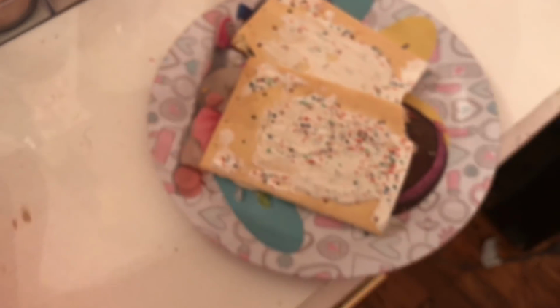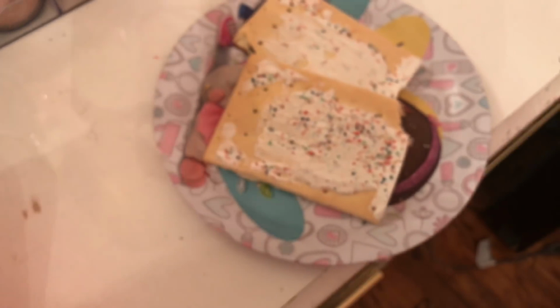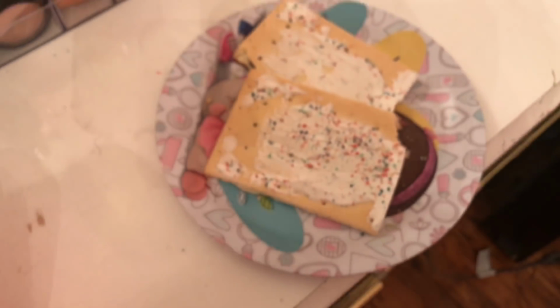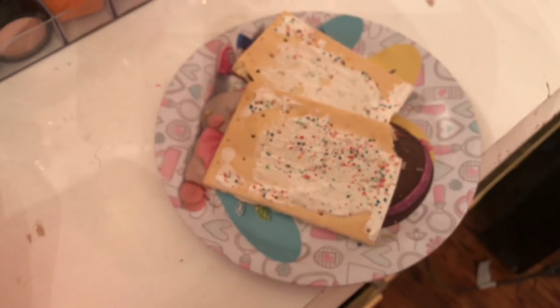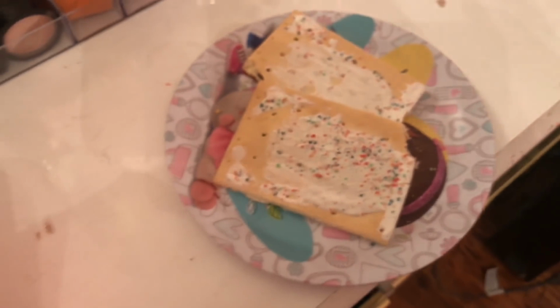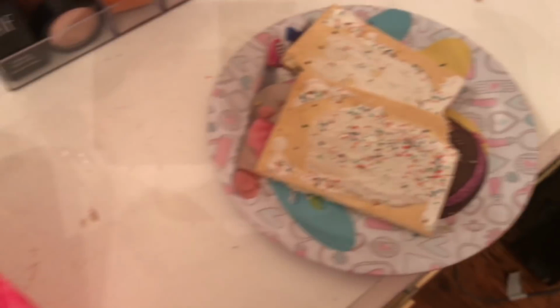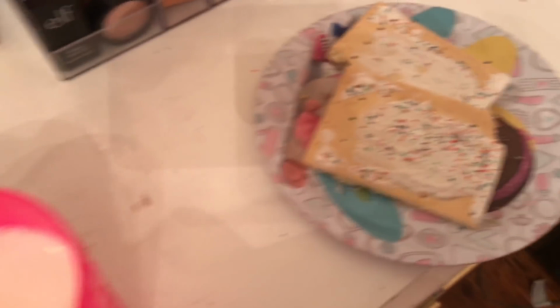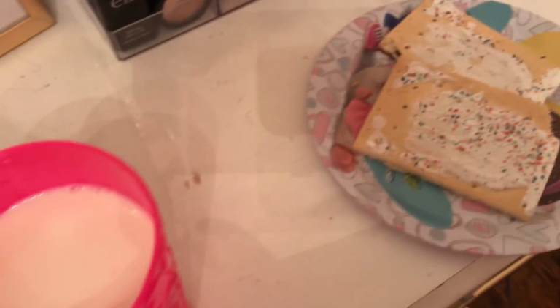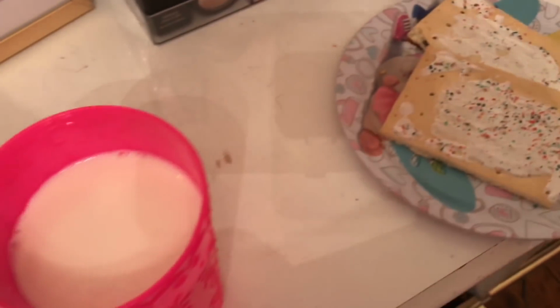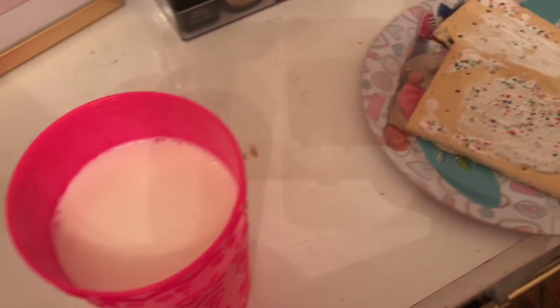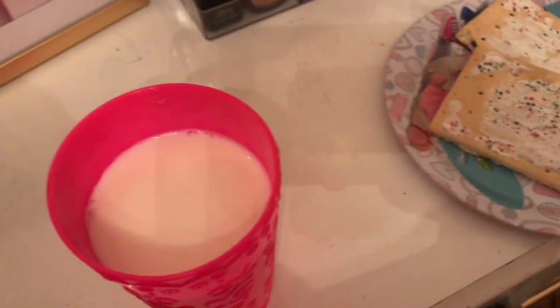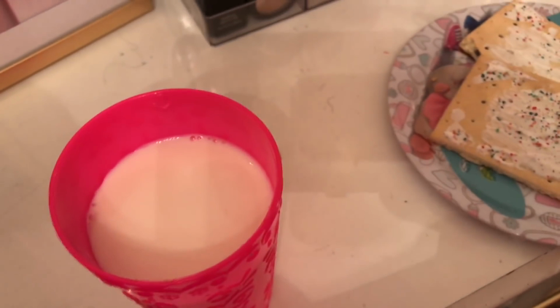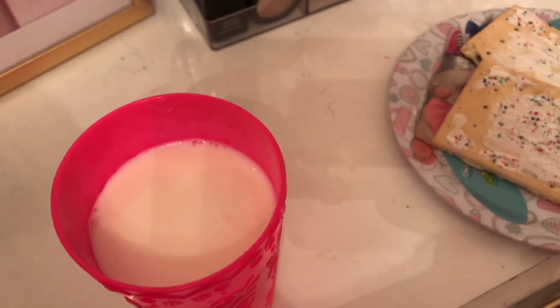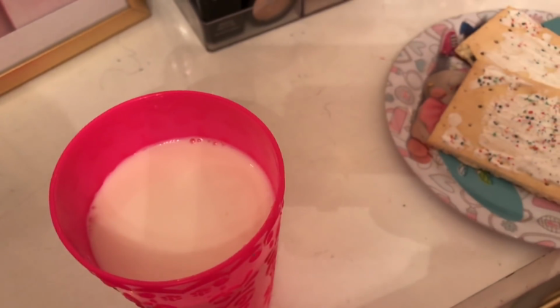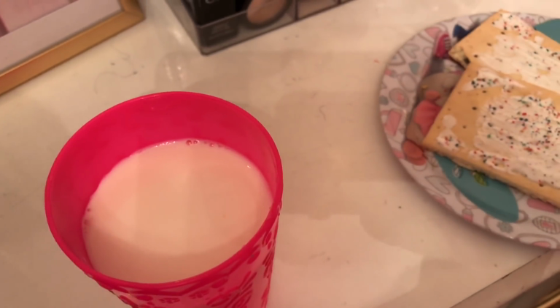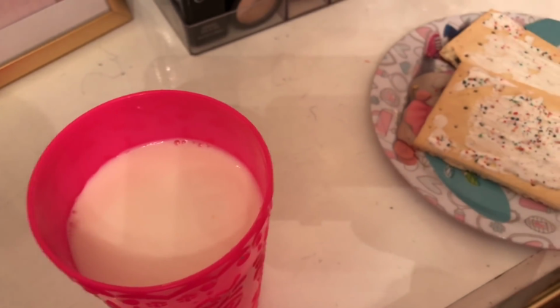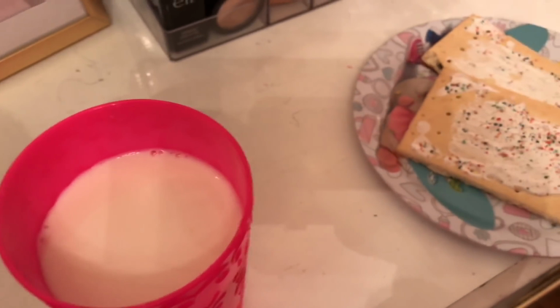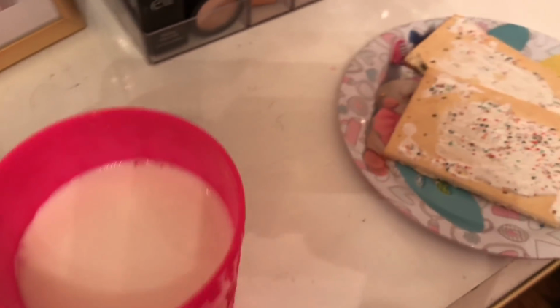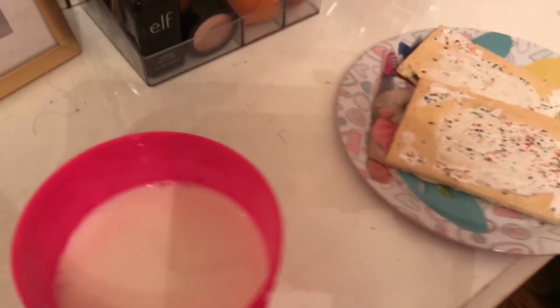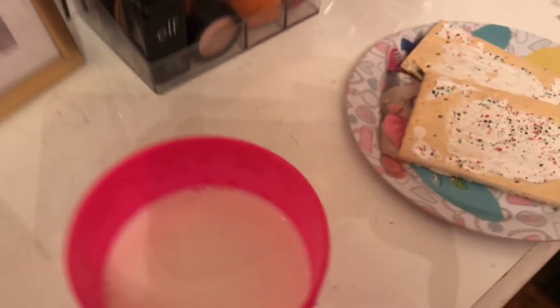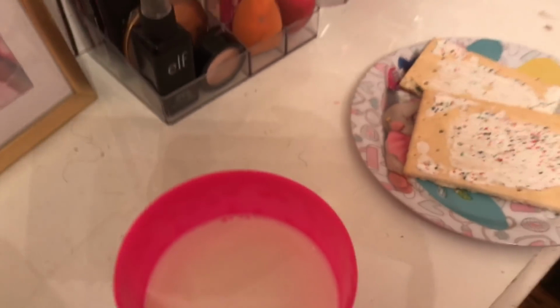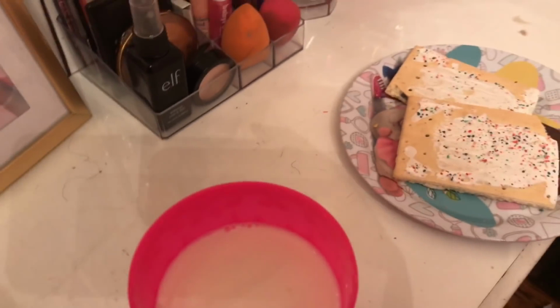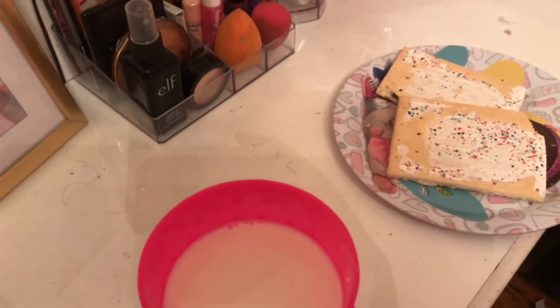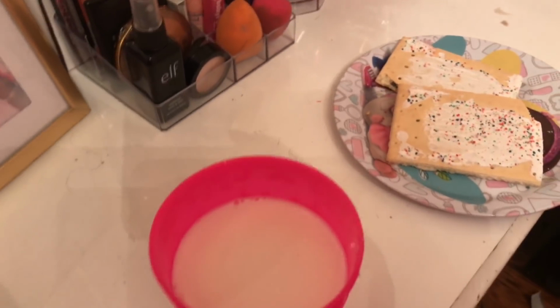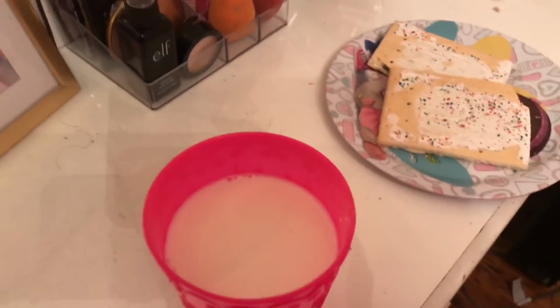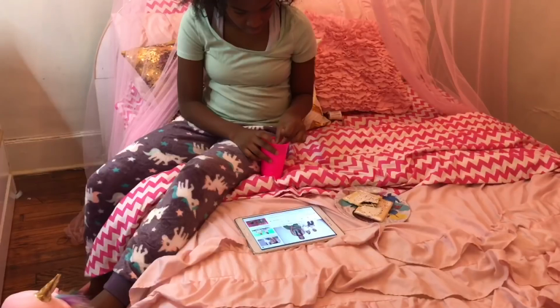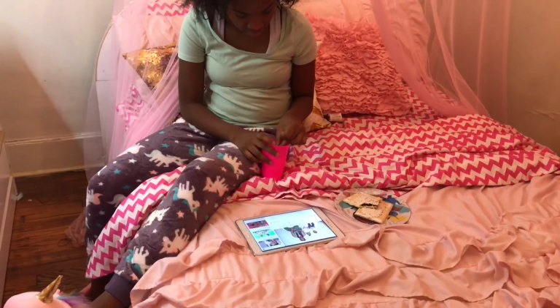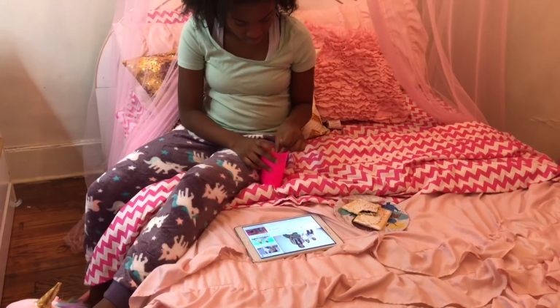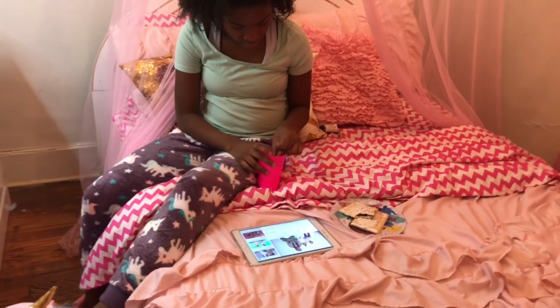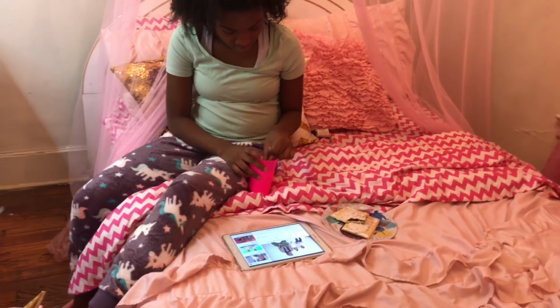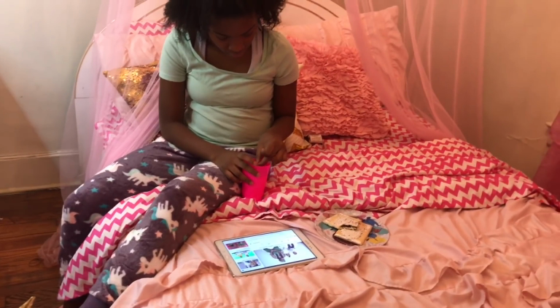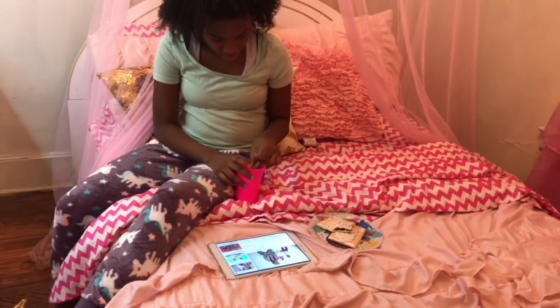Next I'm going to have me a snack — I'm having pop-tarts and milk, and I'm going to watch YouTube while I have my snack.